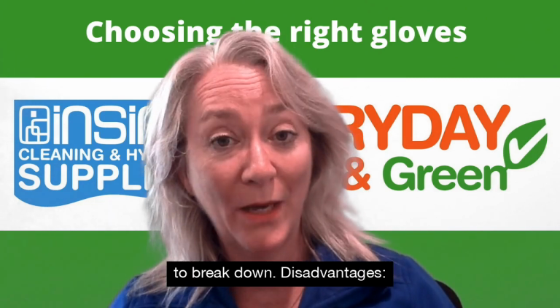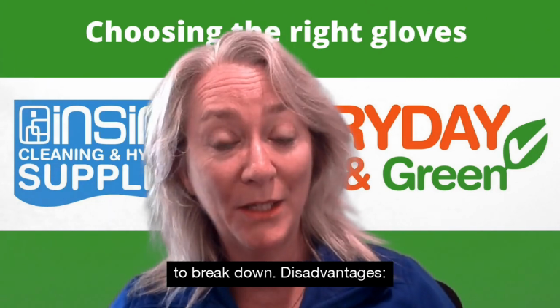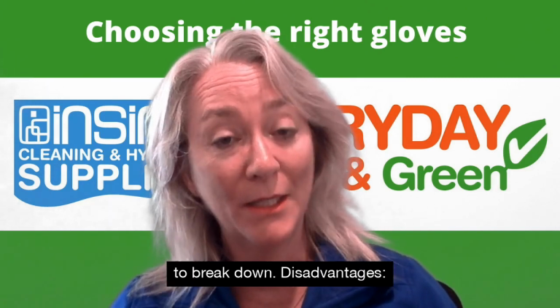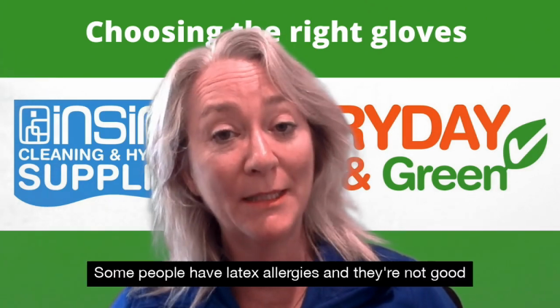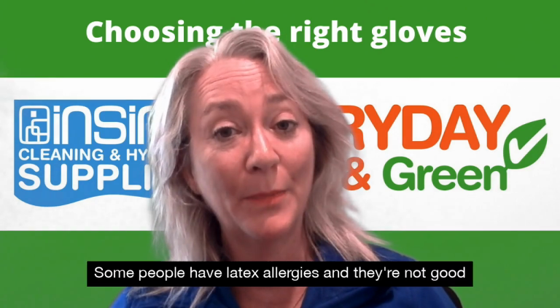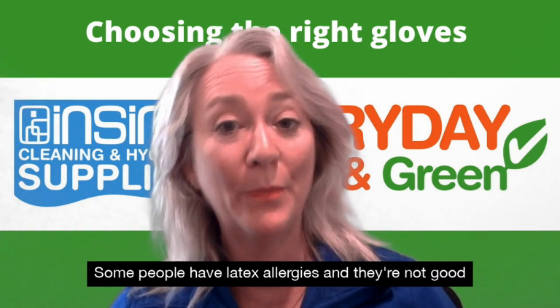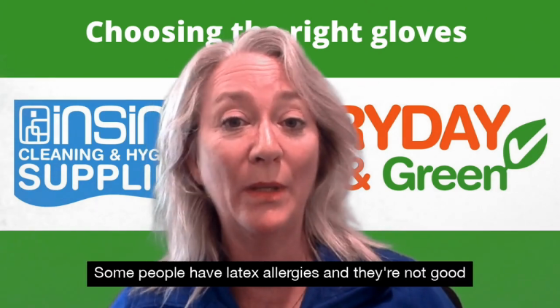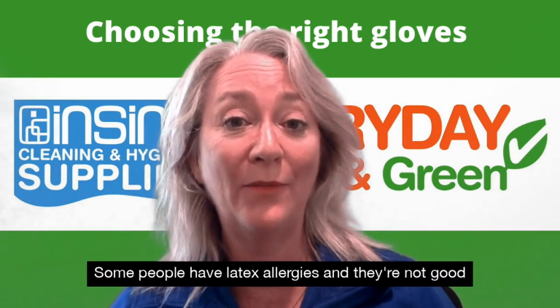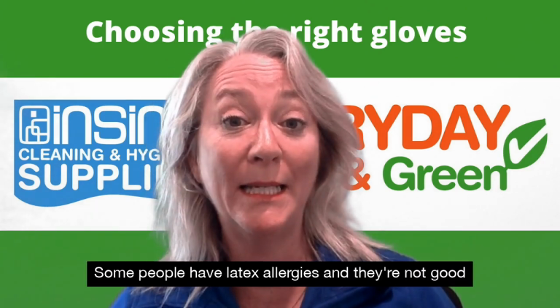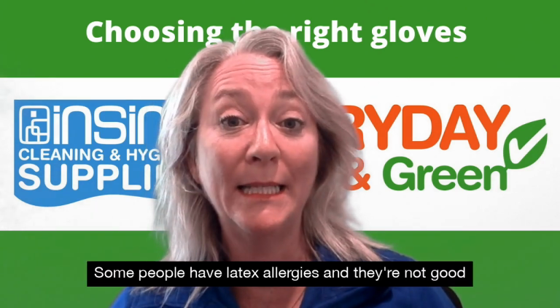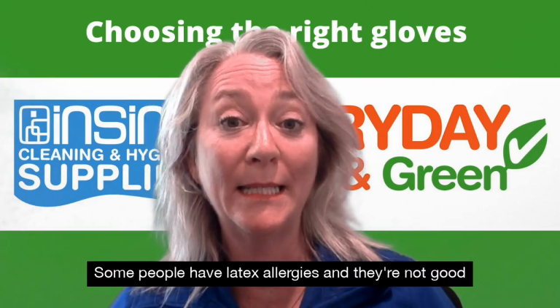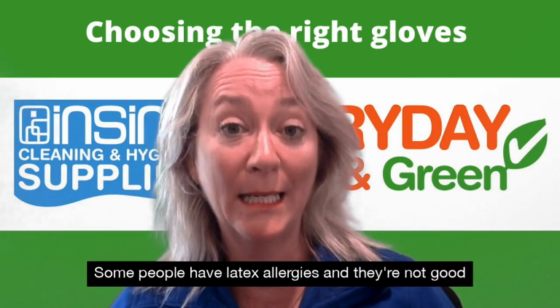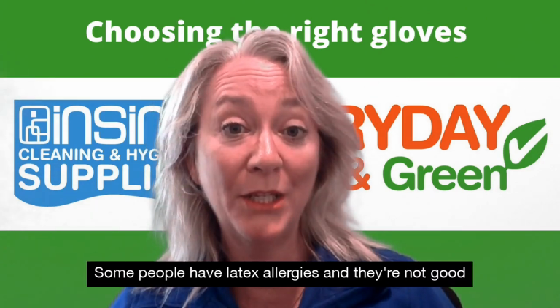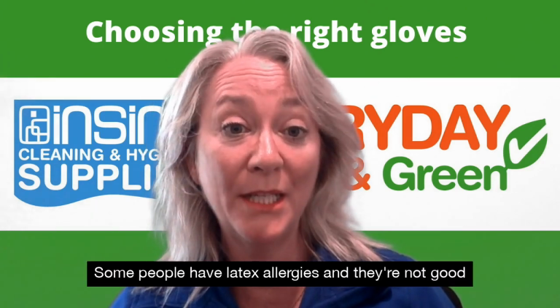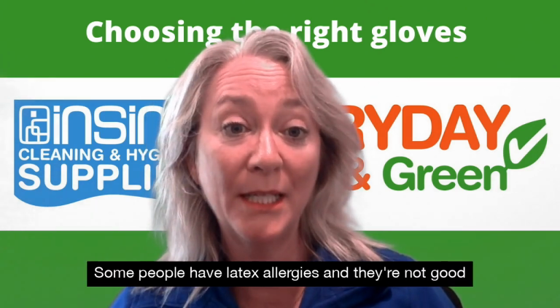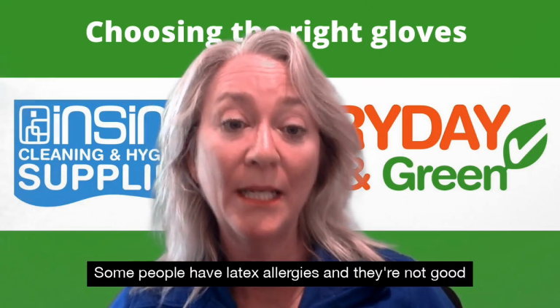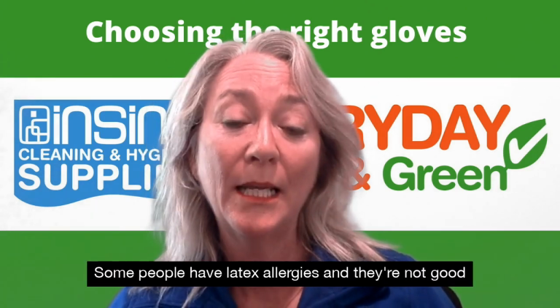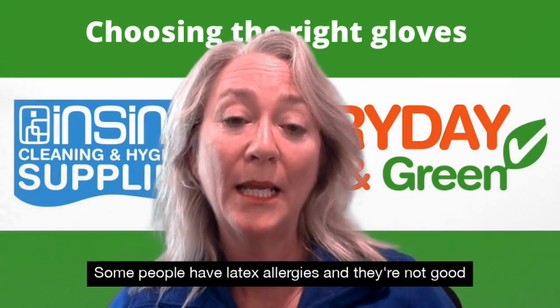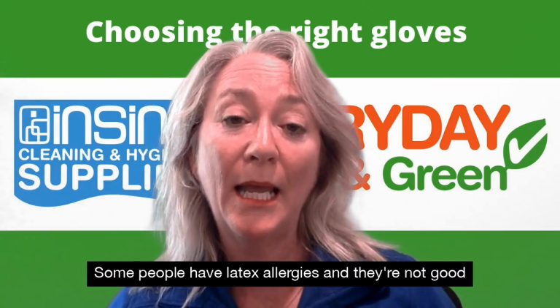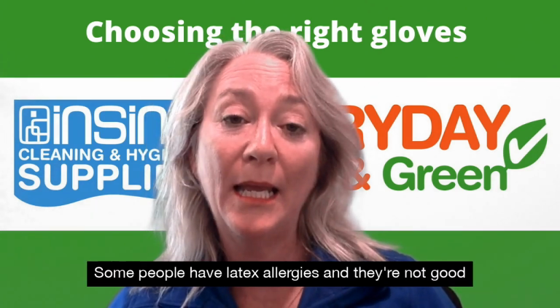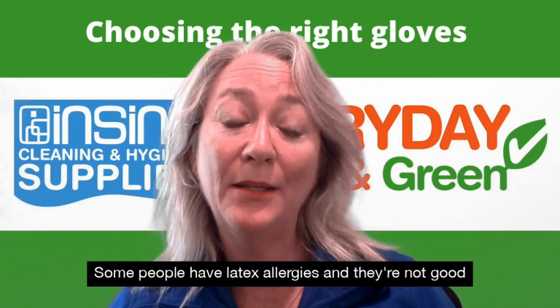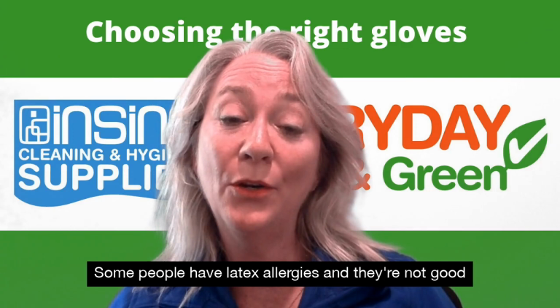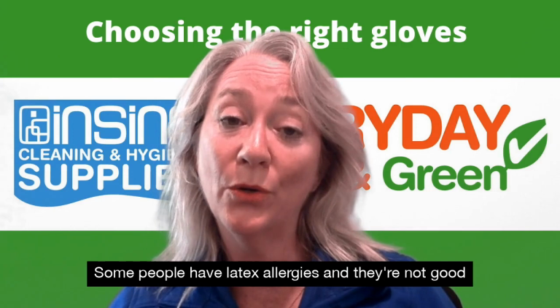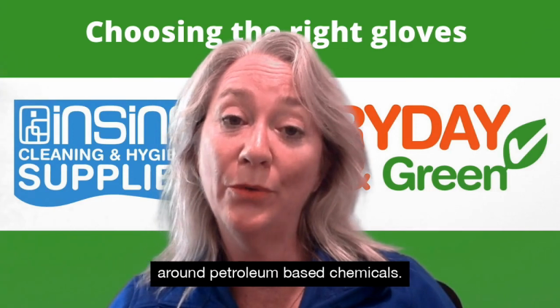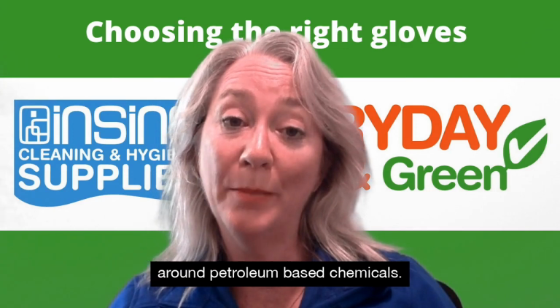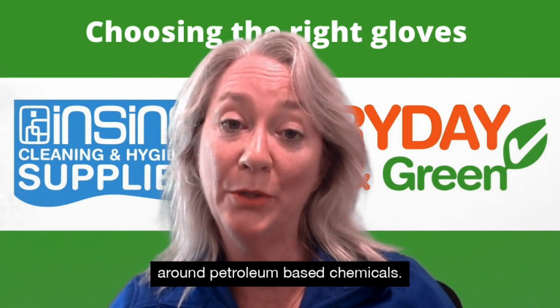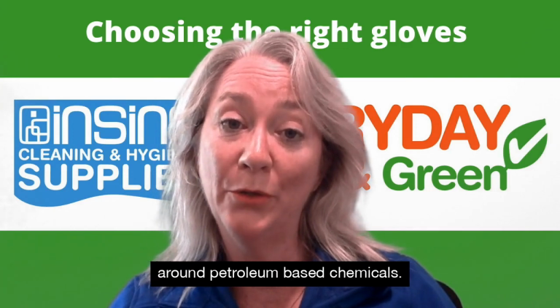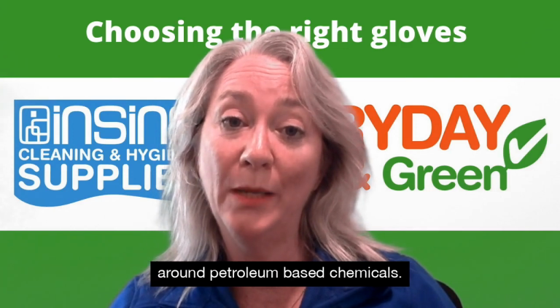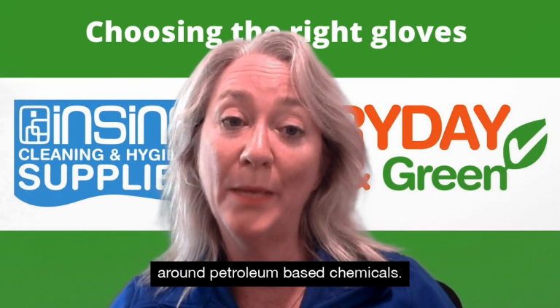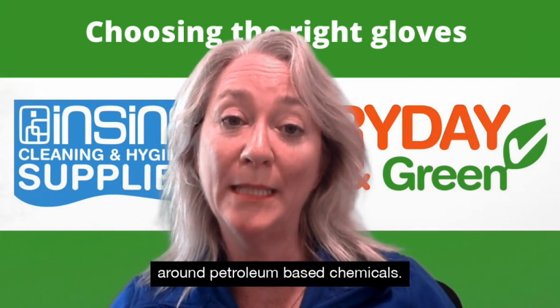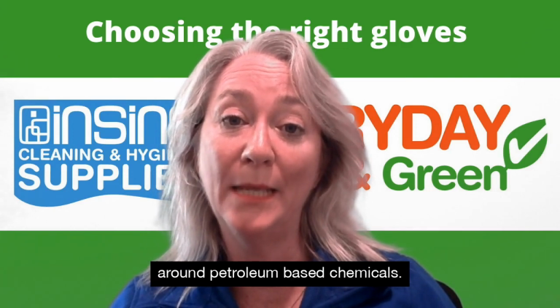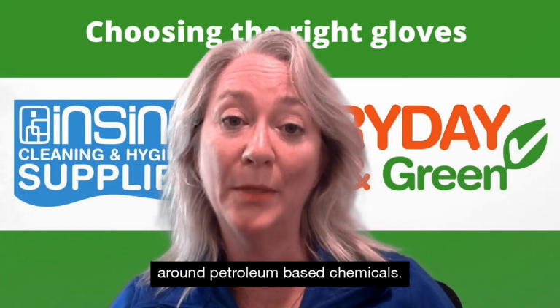Some people have latex allergies, and they are not good around petroleum based chemicals.